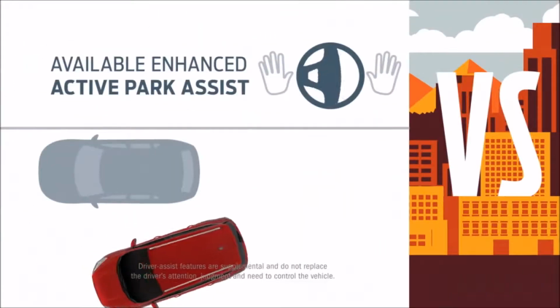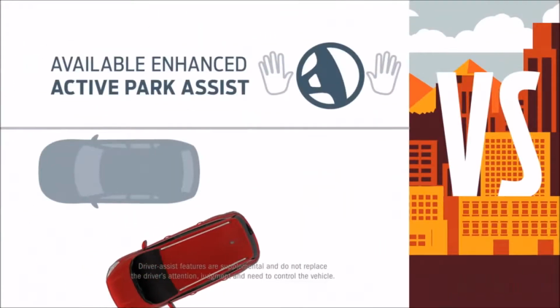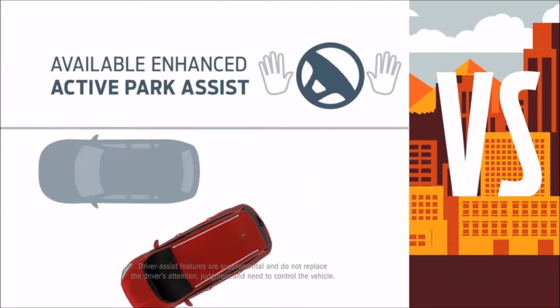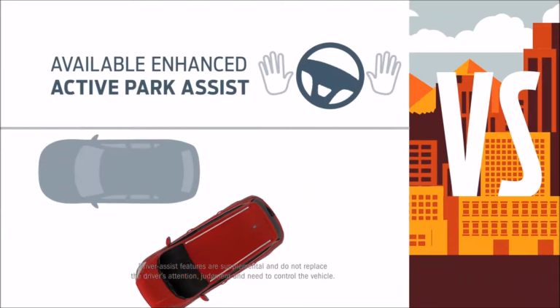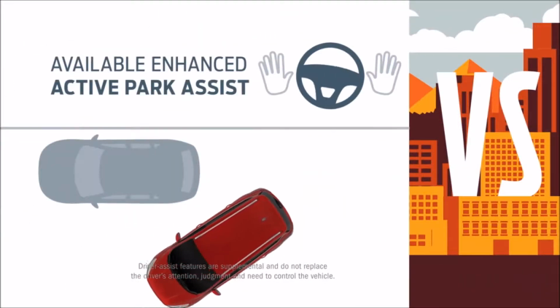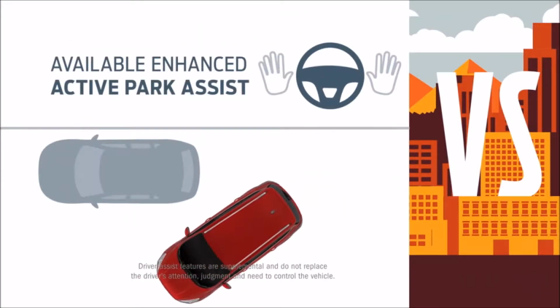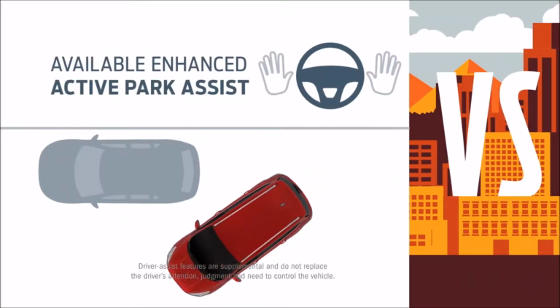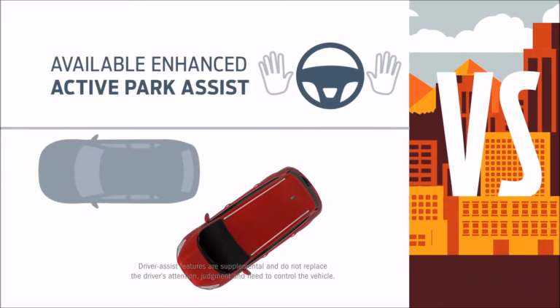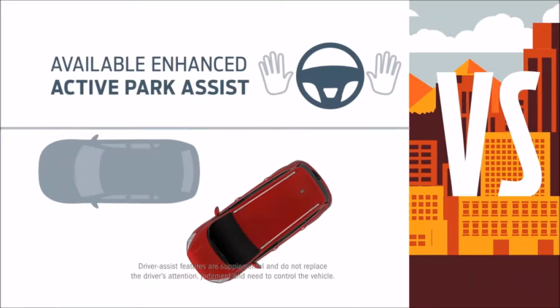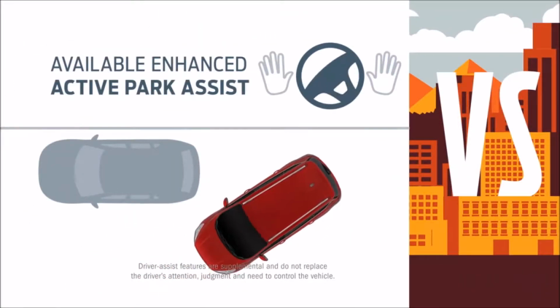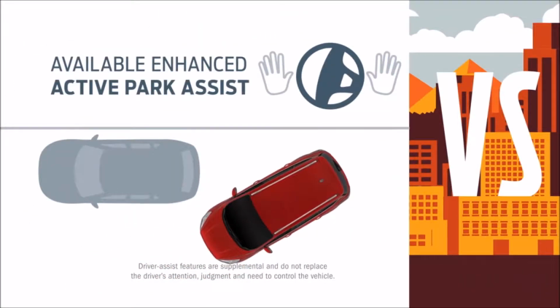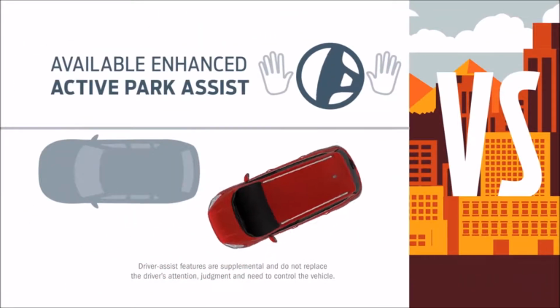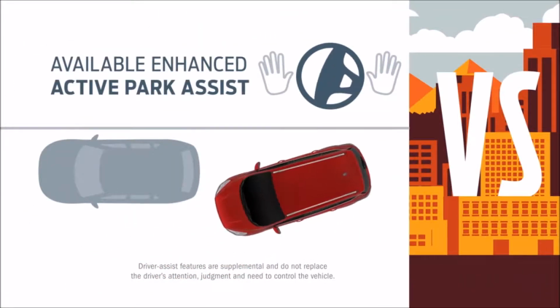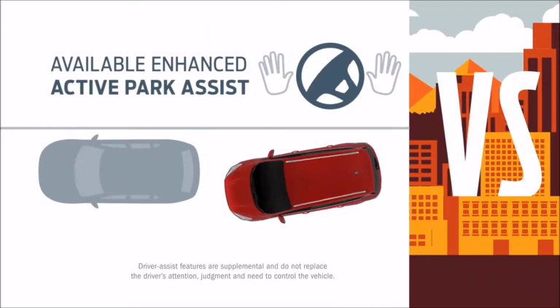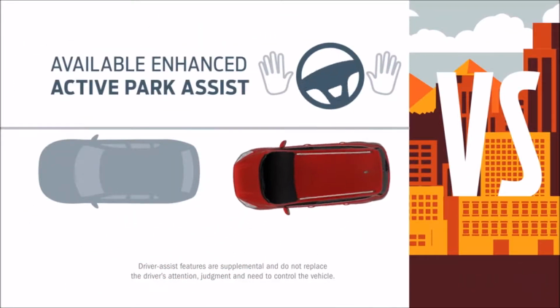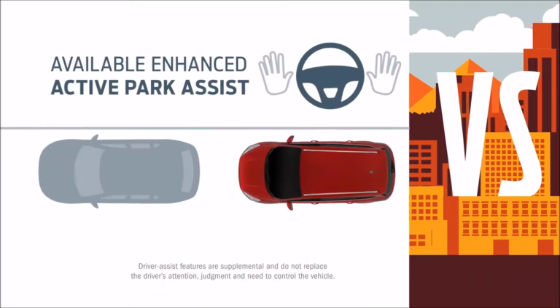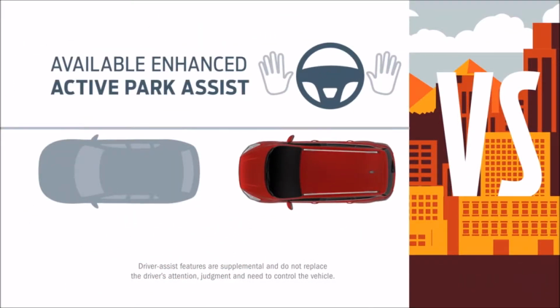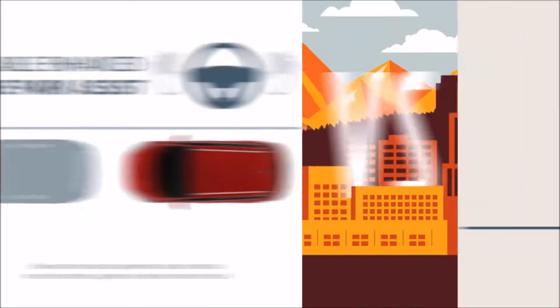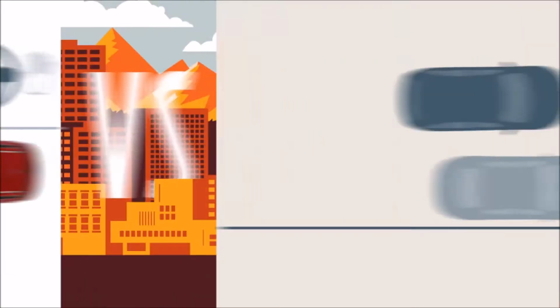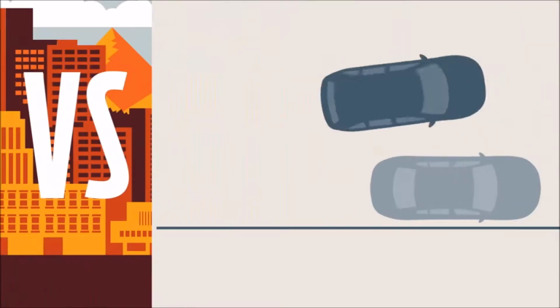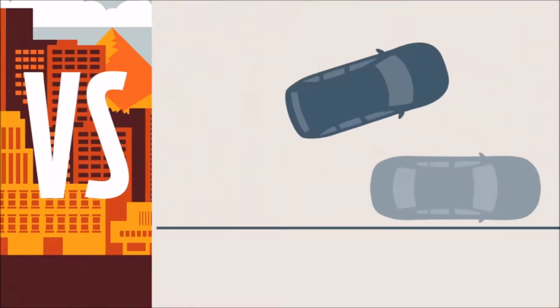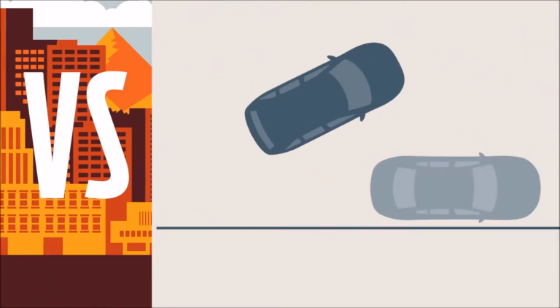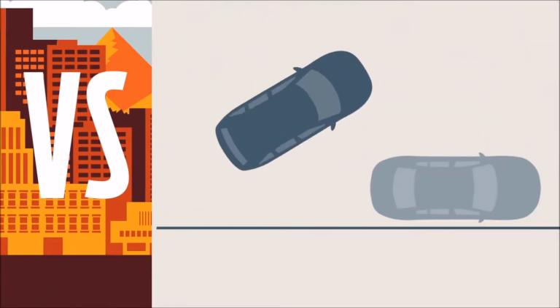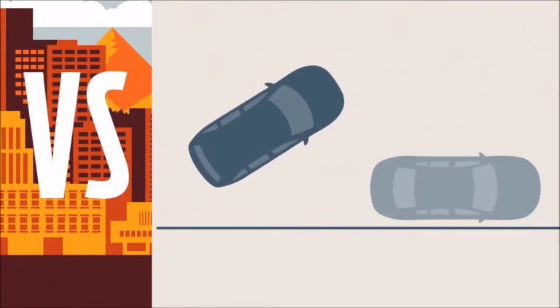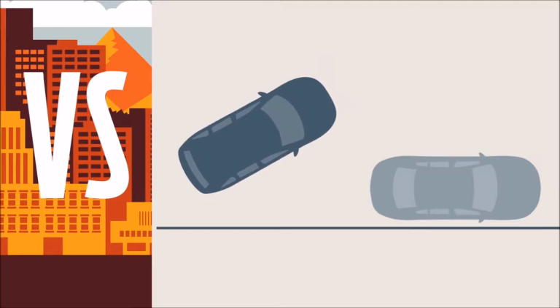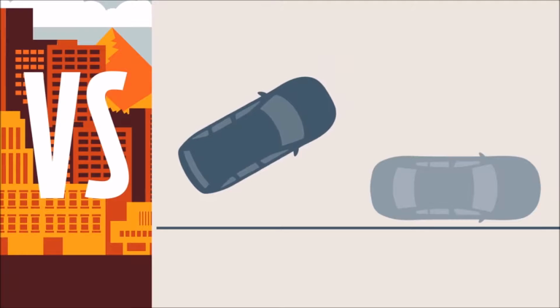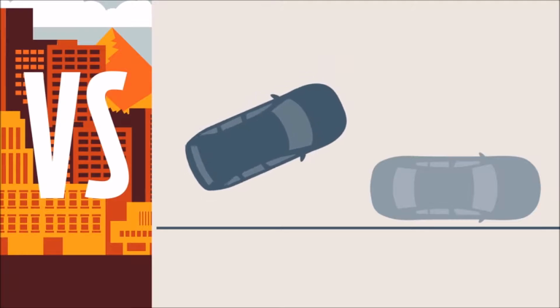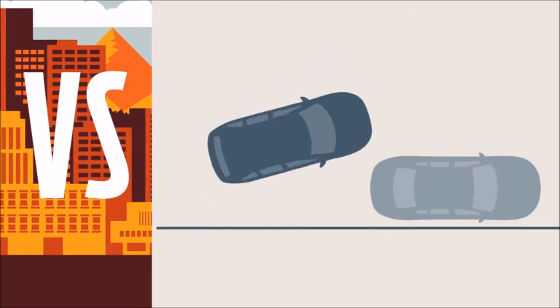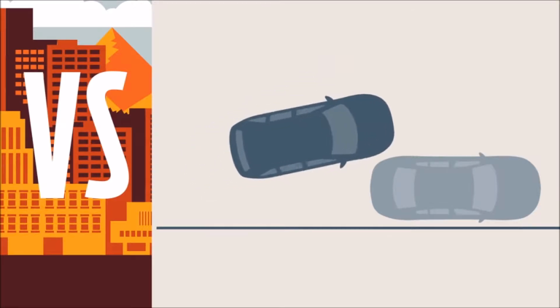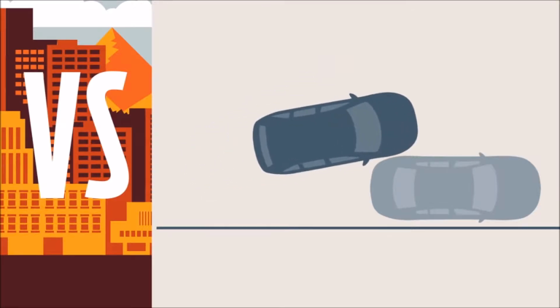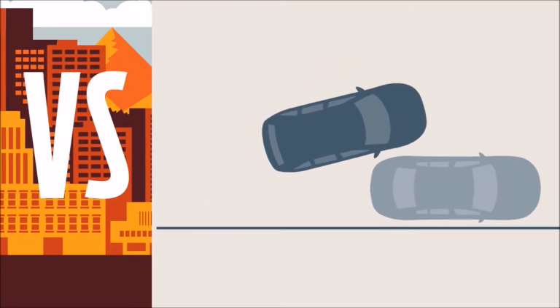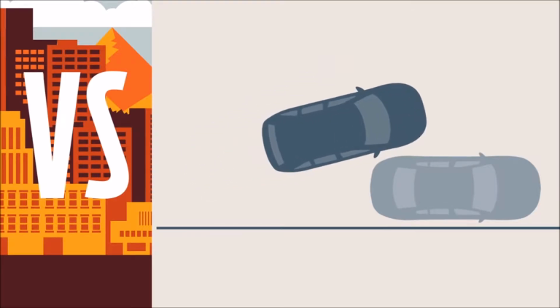Escape helps you parallel park like a pro. Terrain uses a more hands-on approach.